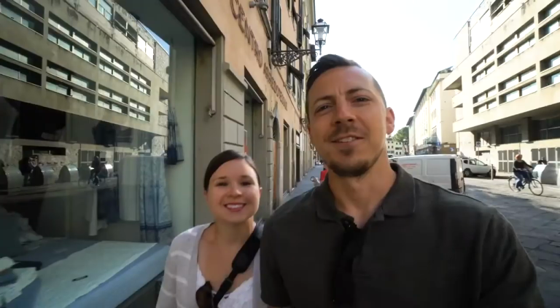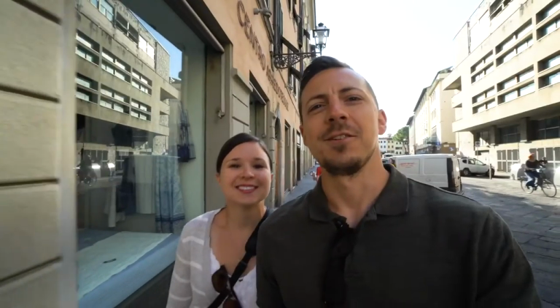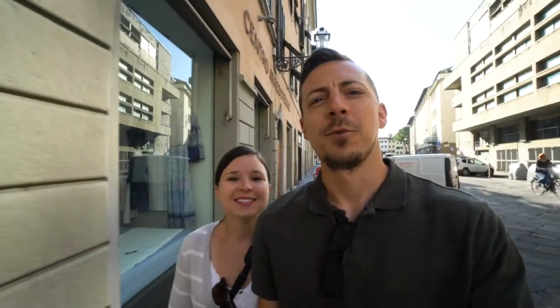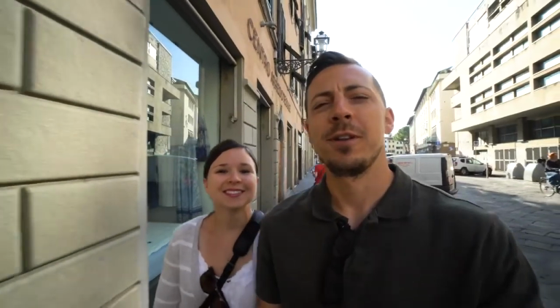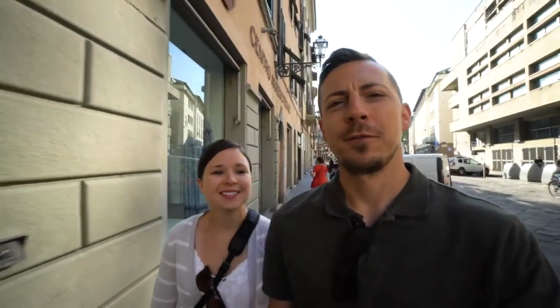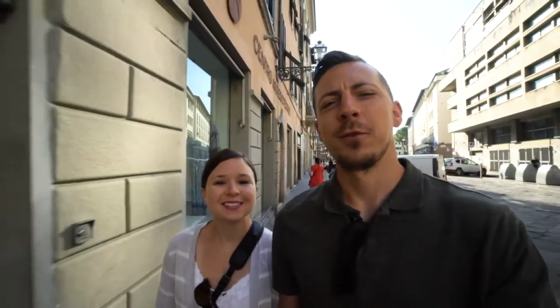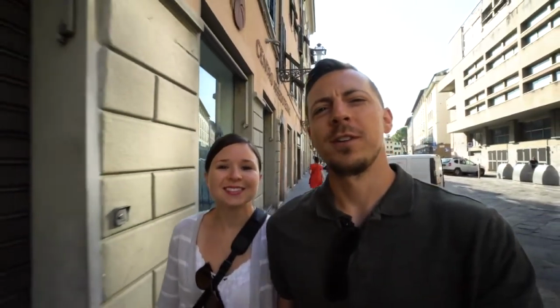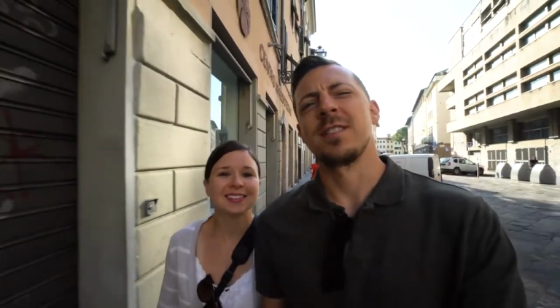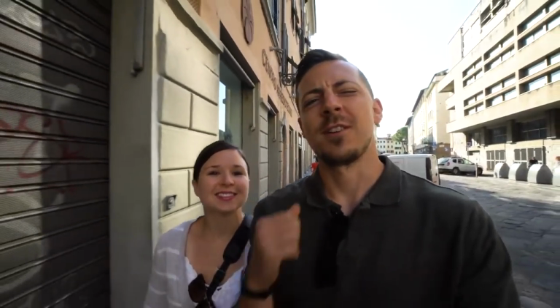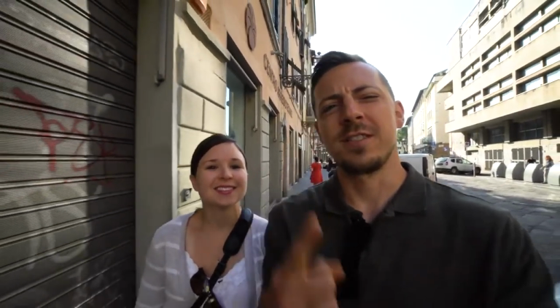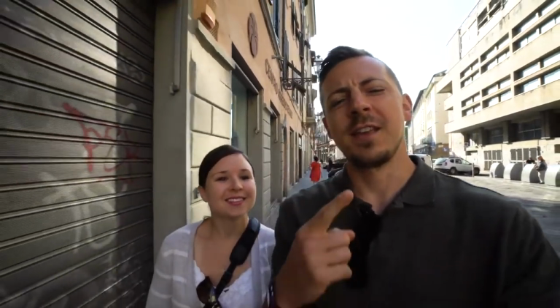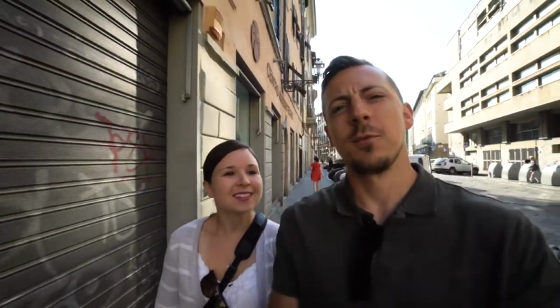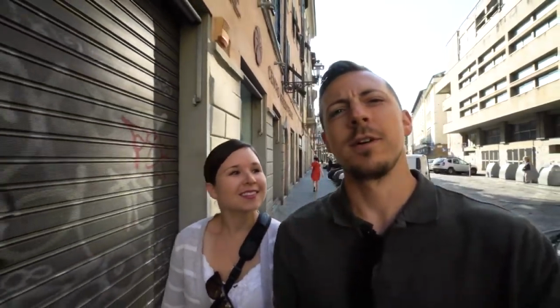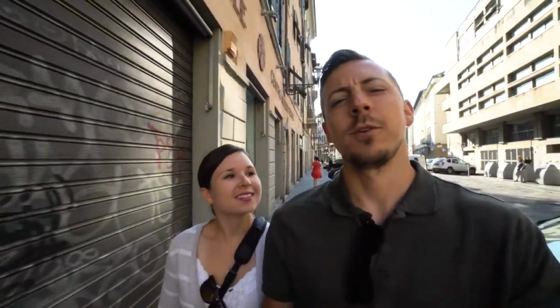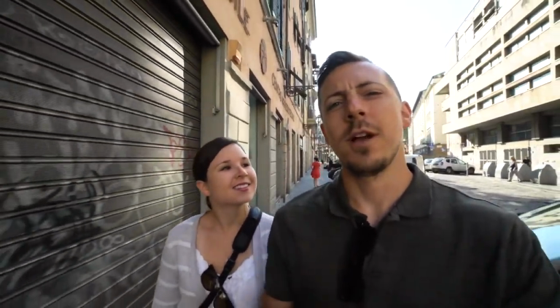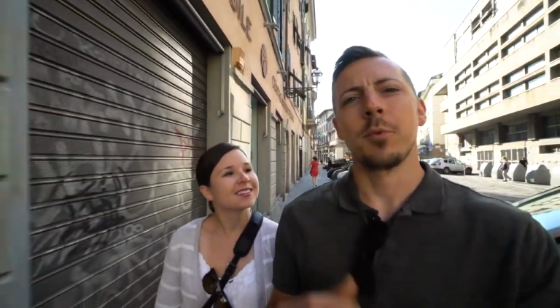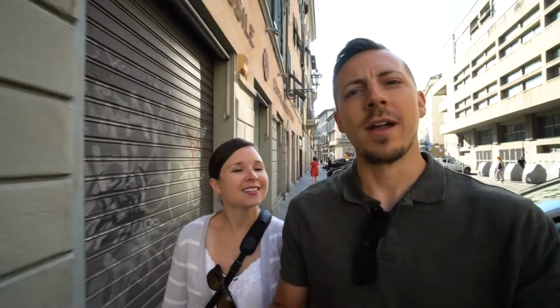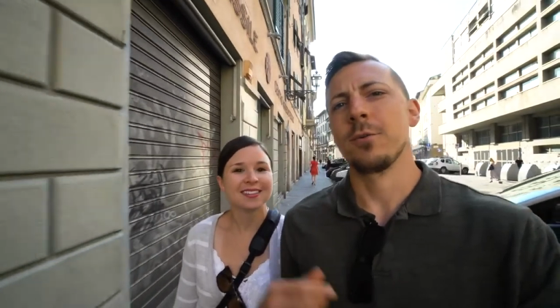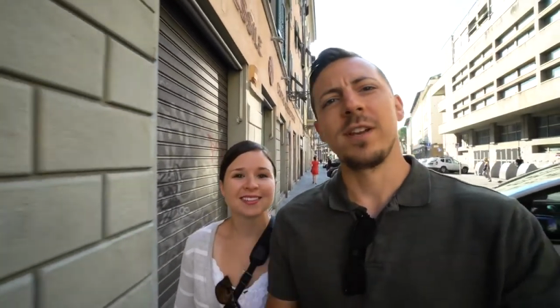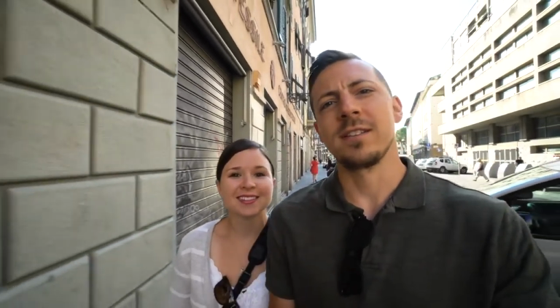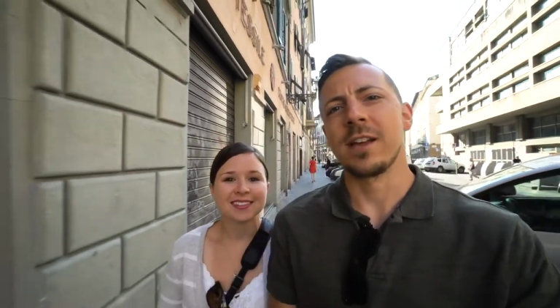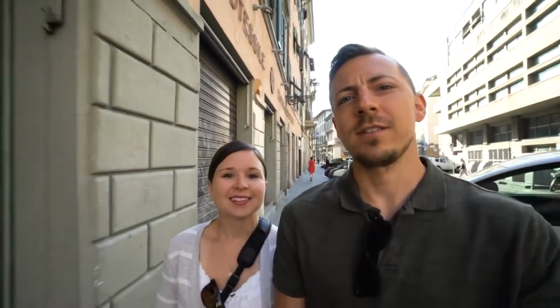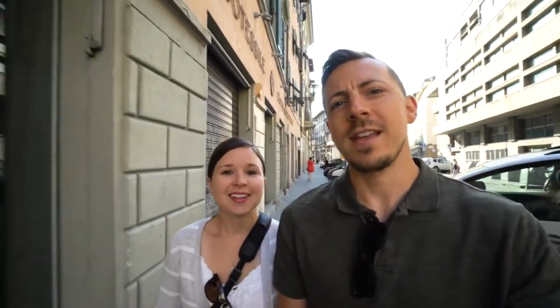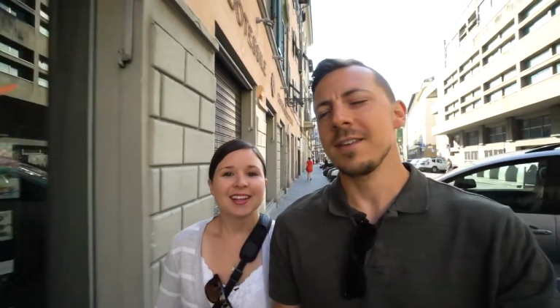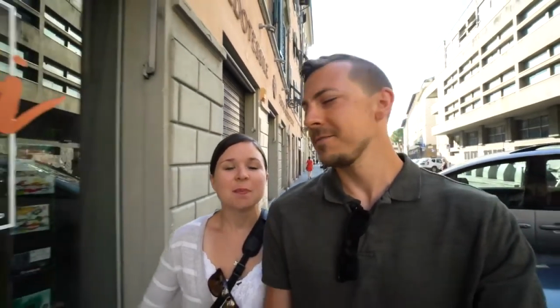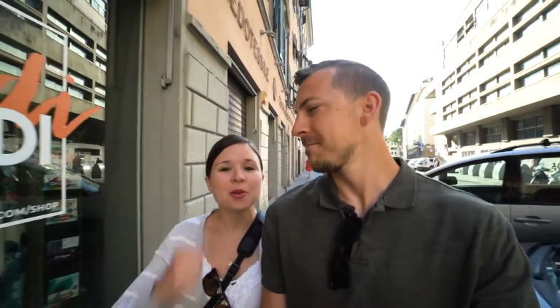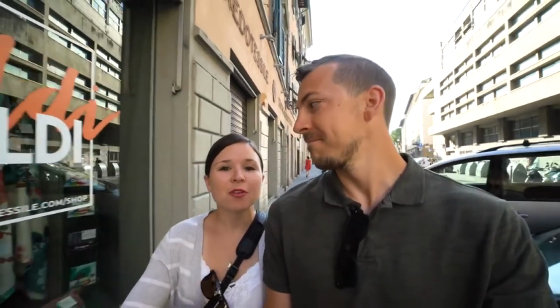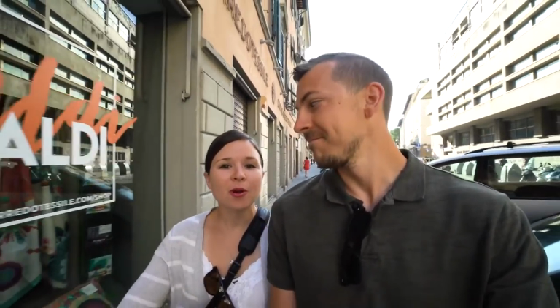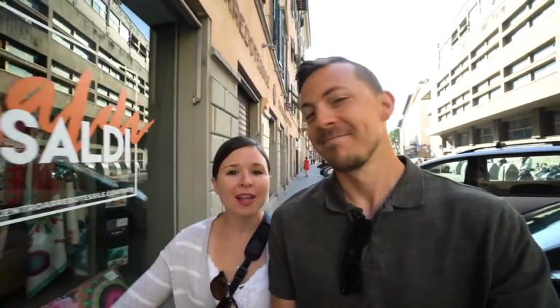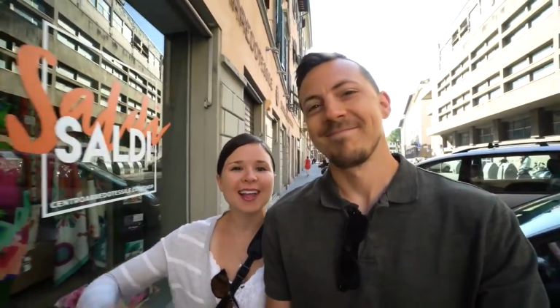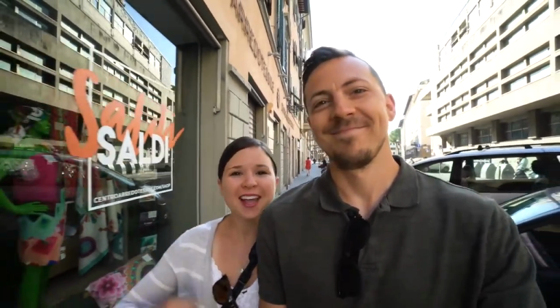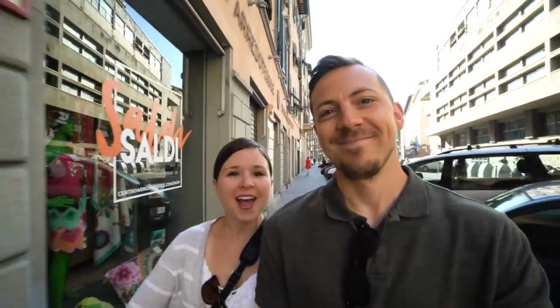Good morning from Florence. It's our day one. We're up, we're out, we're ready to tackle the day. It's a beautiful morning. Let's go.